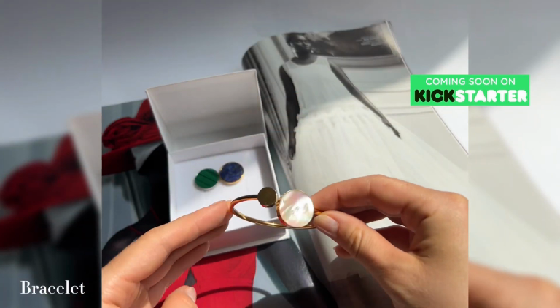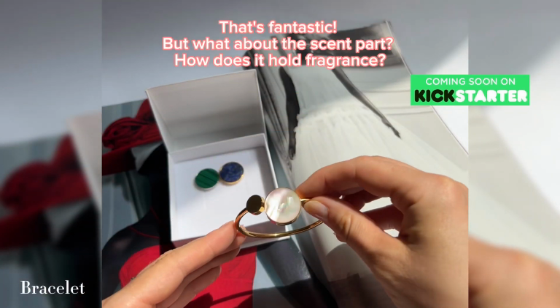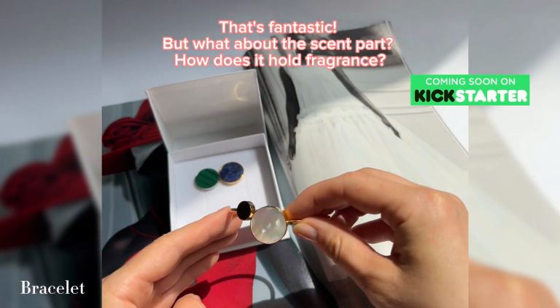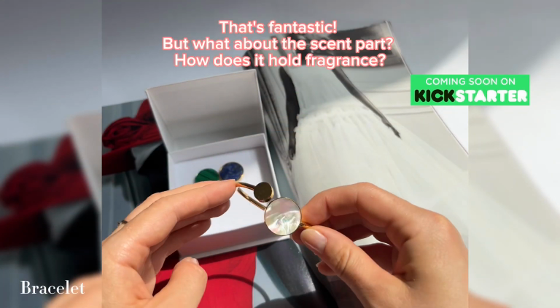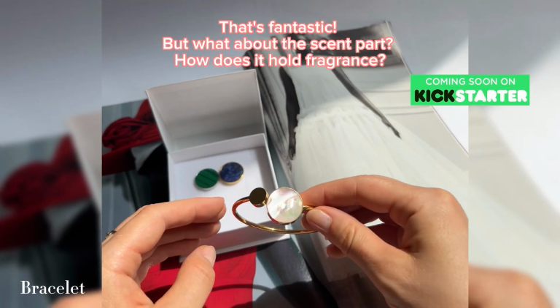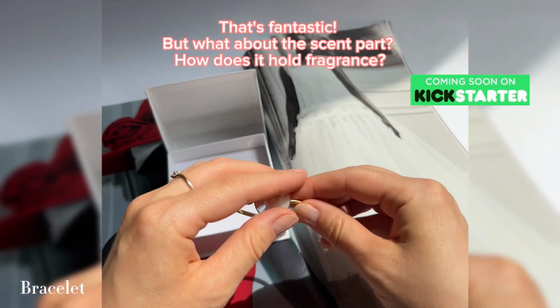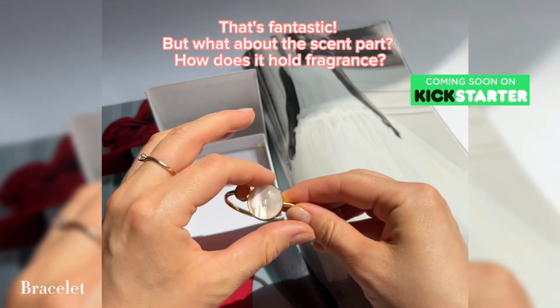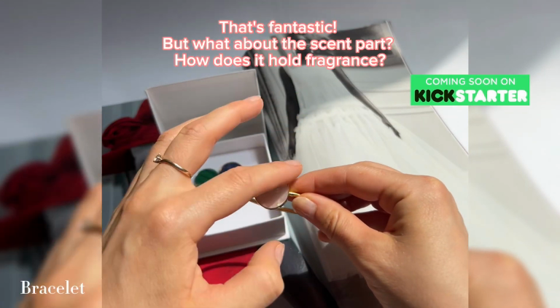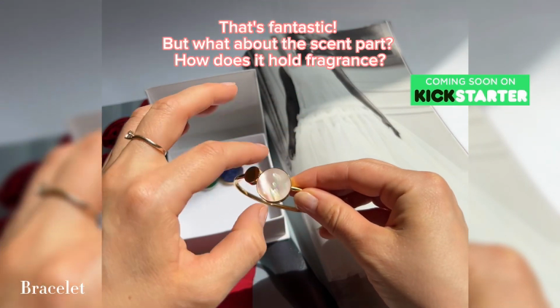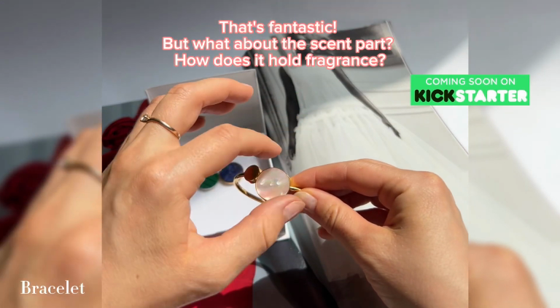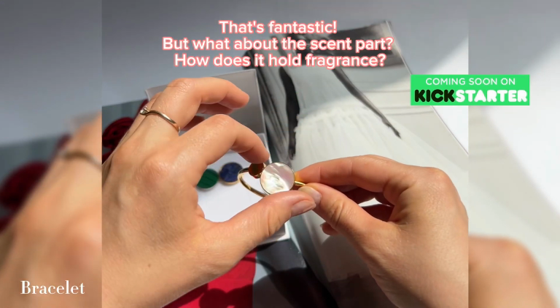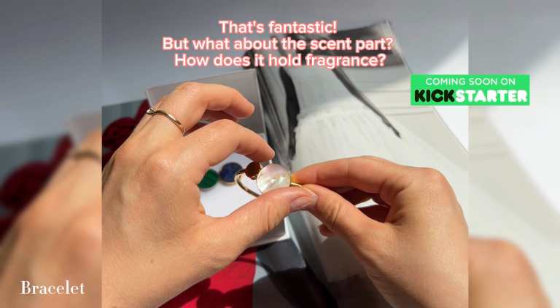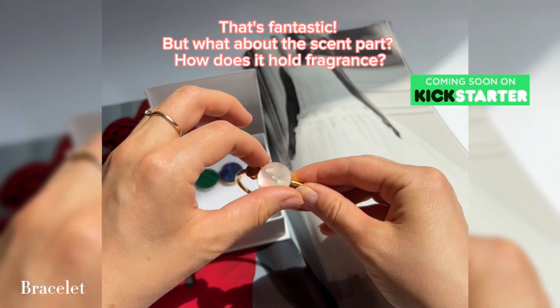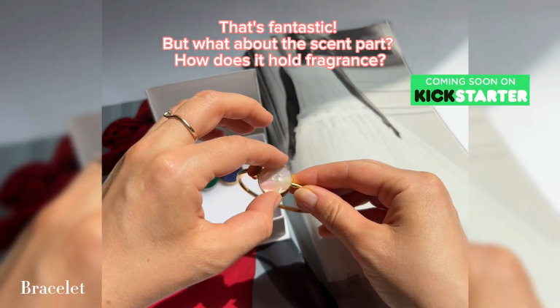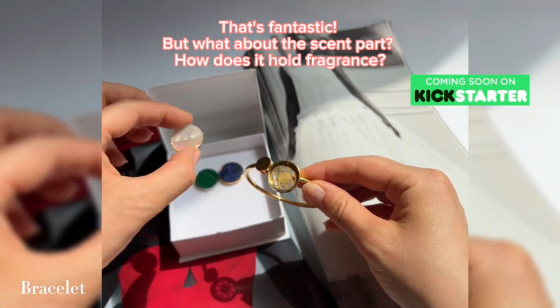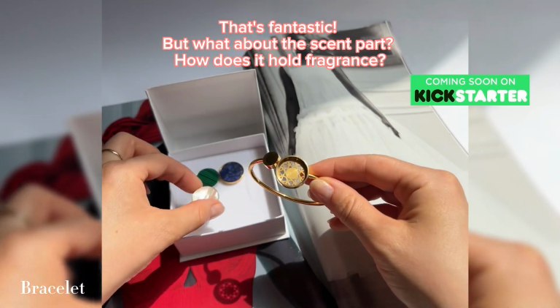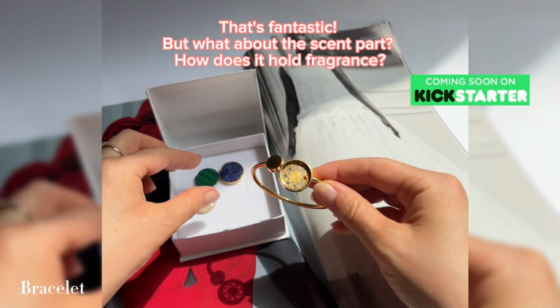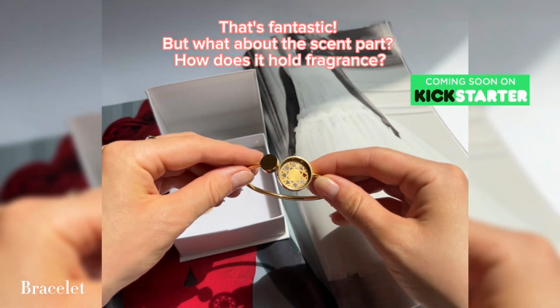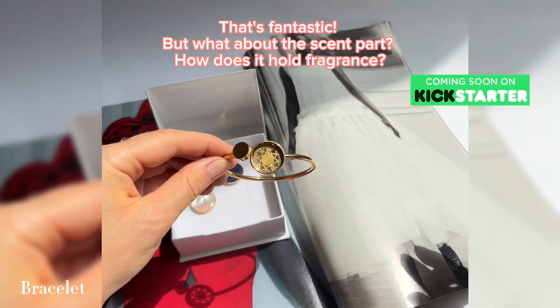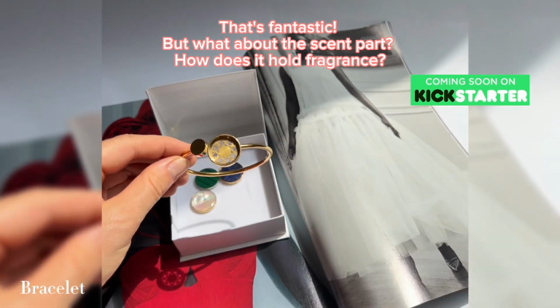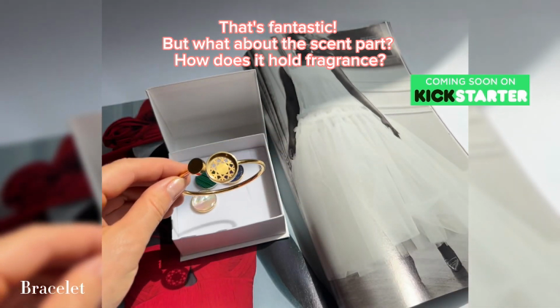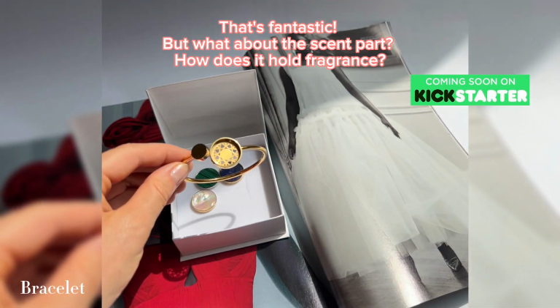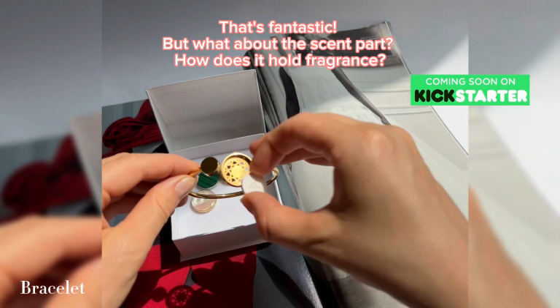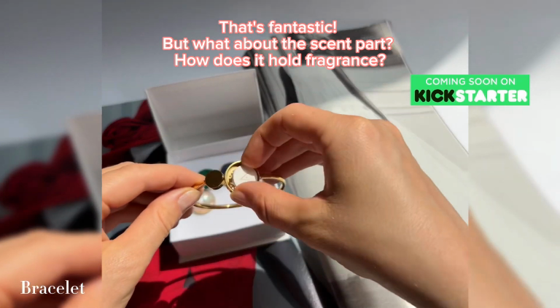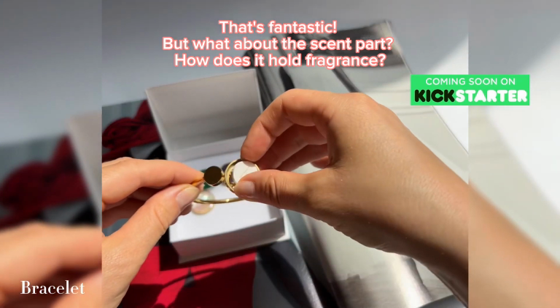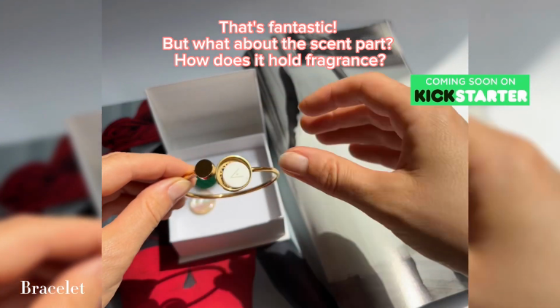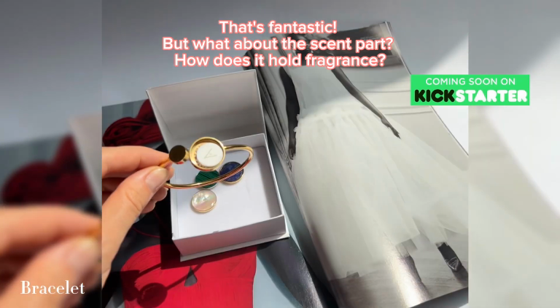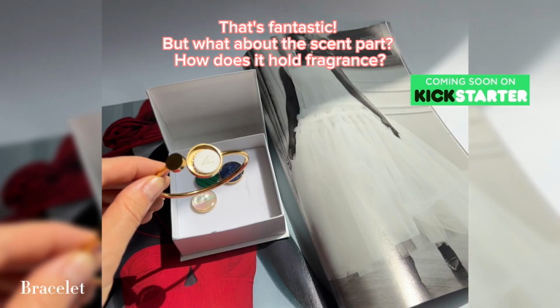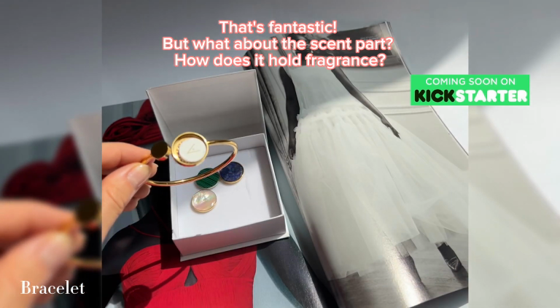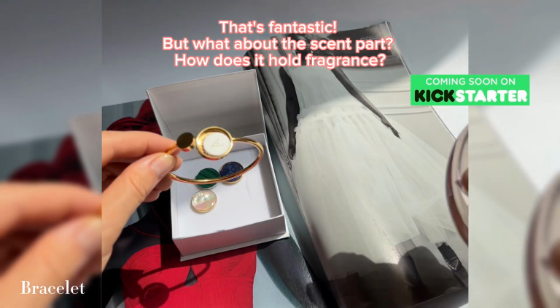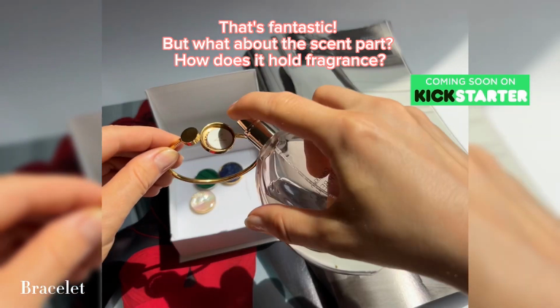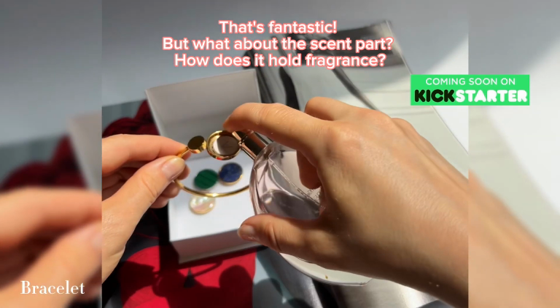That's fantastic. But what about the scent part? How does it hold fragrance?